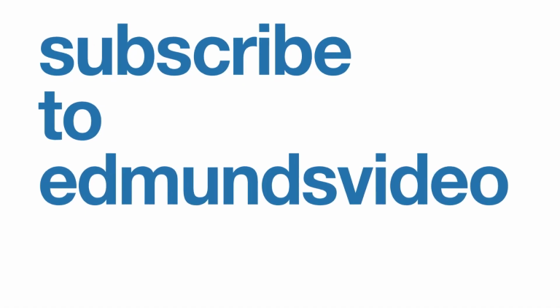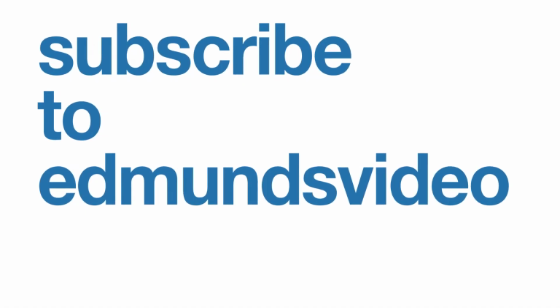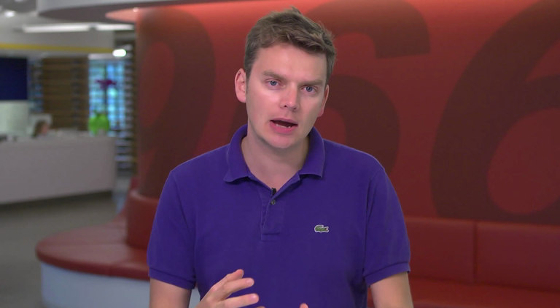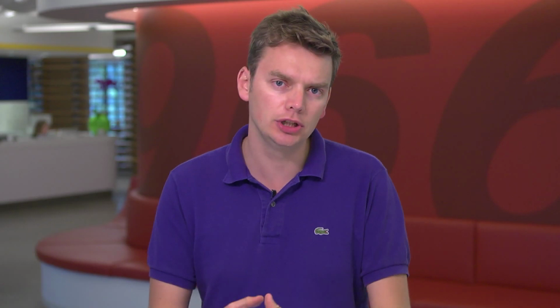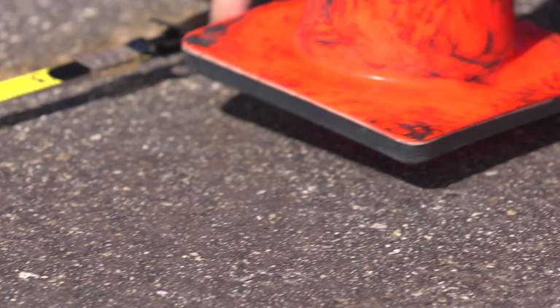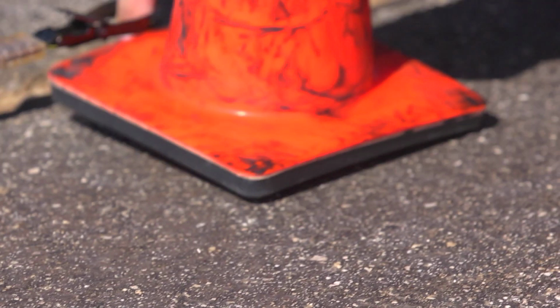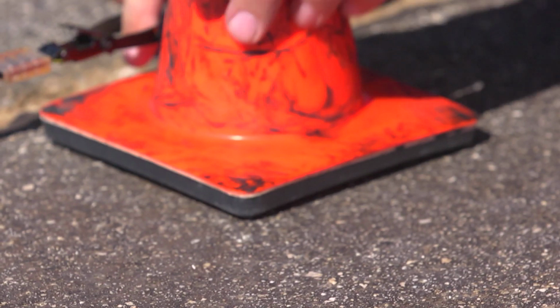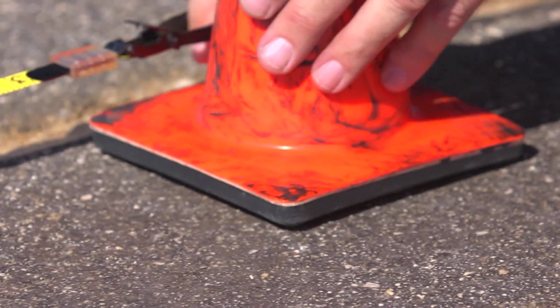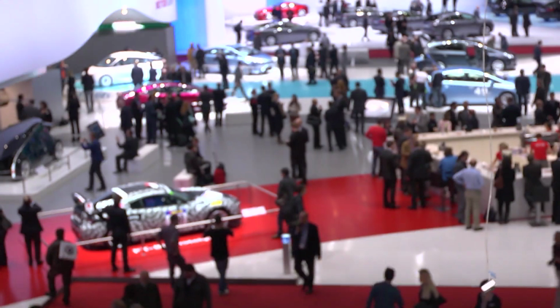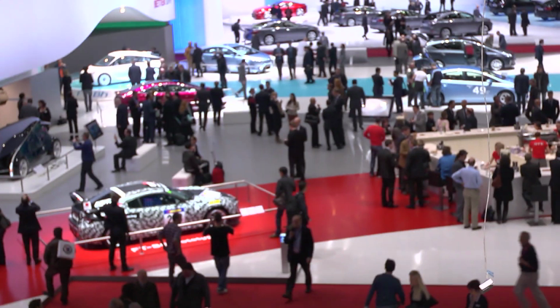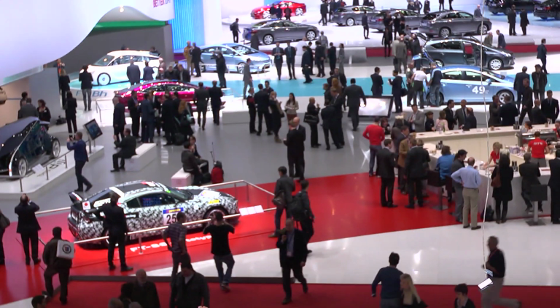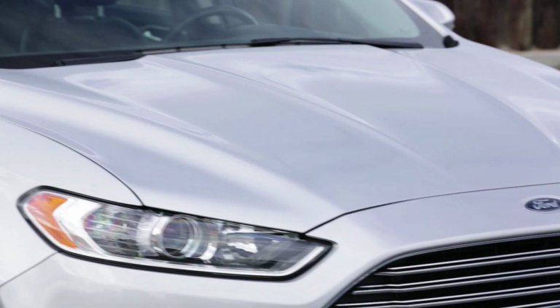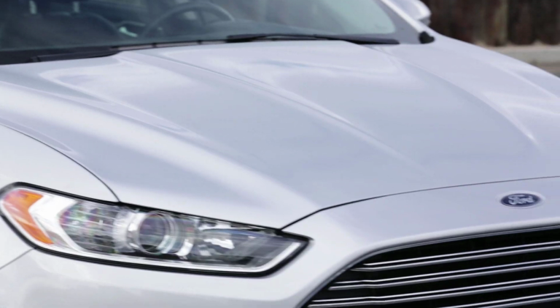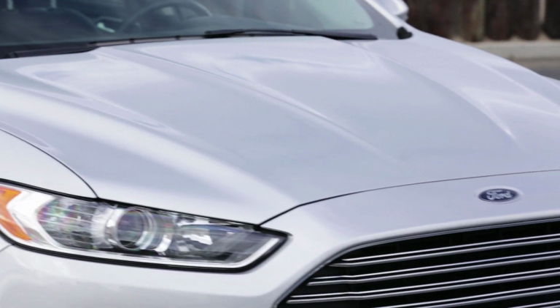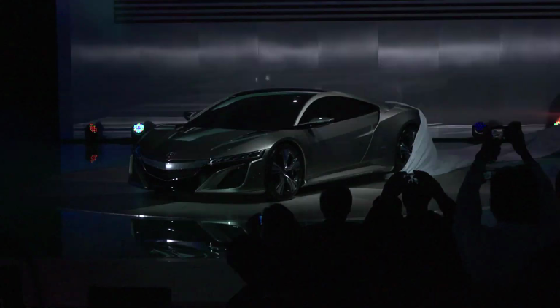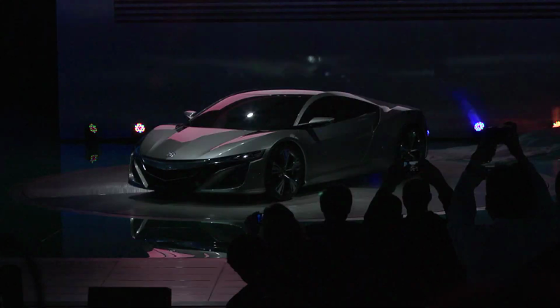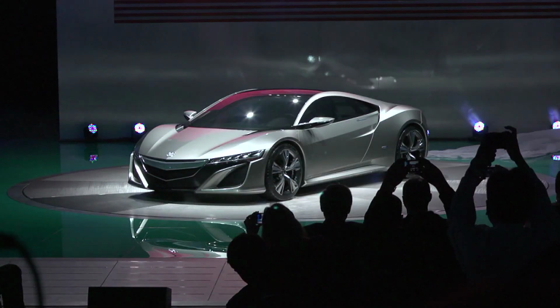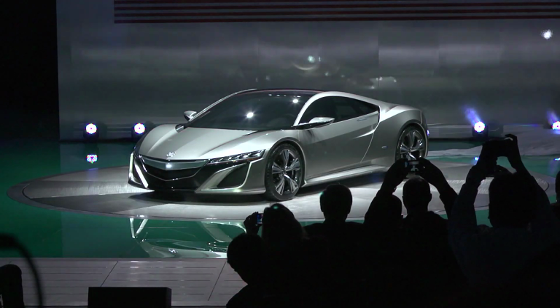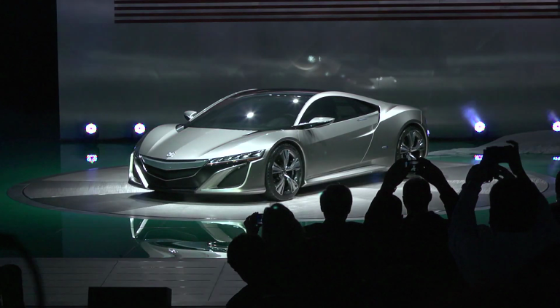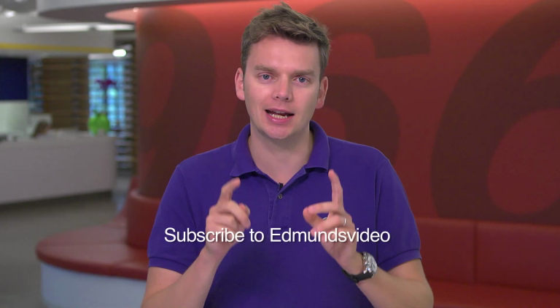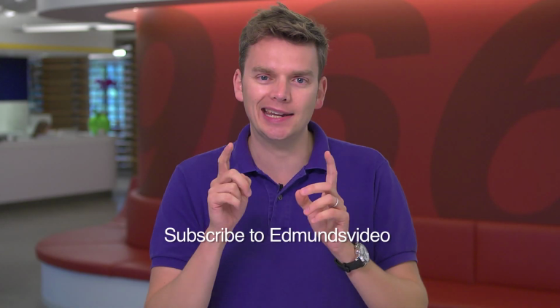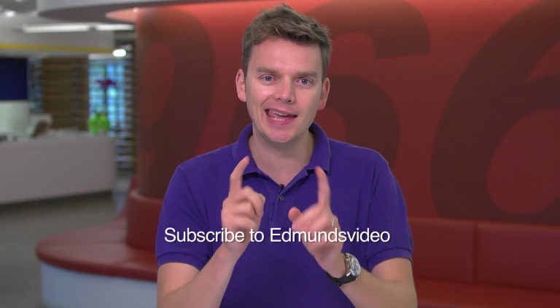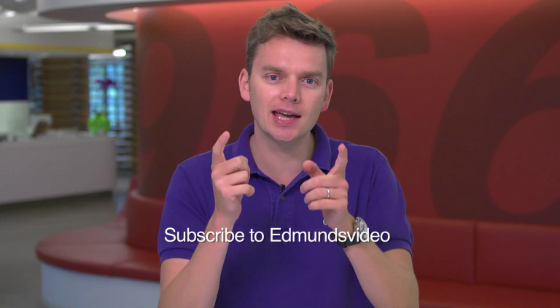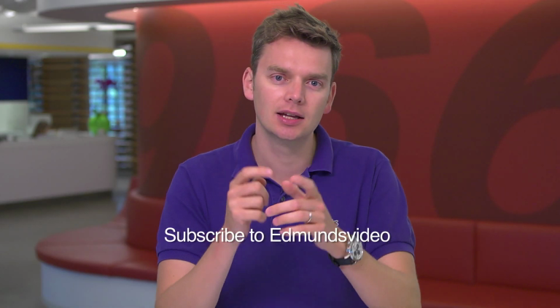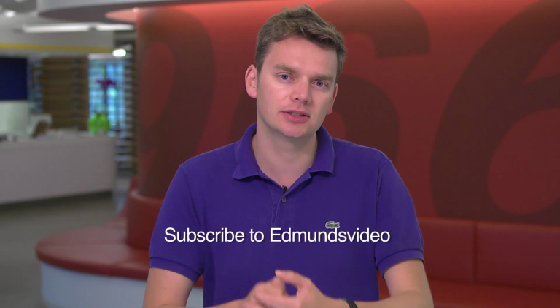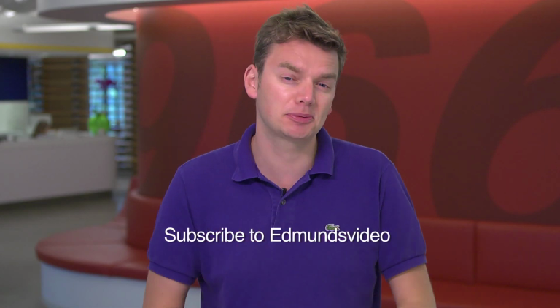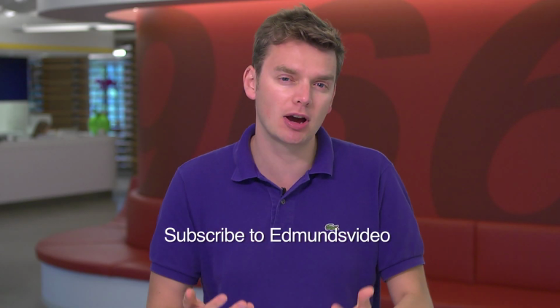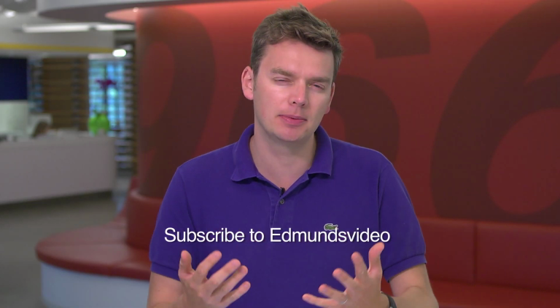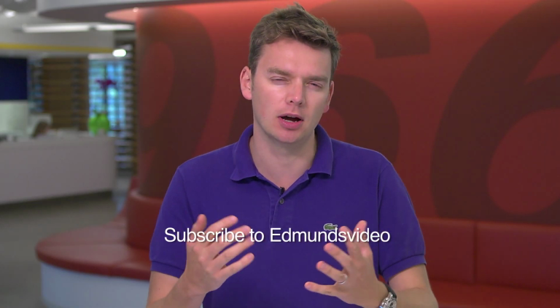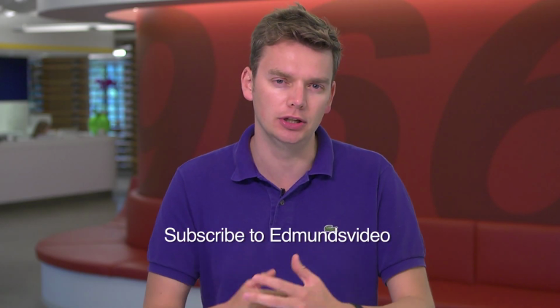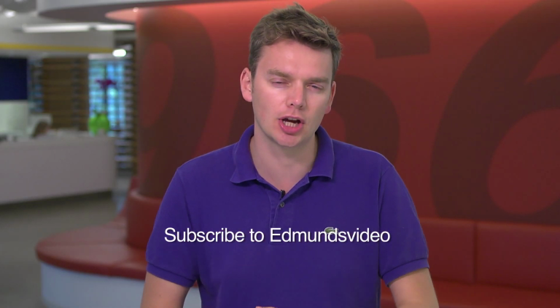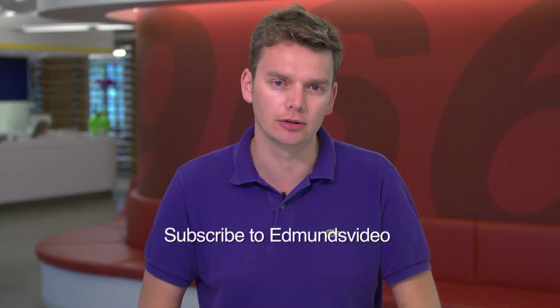Now on YouTube we've found an Edmunds video. Please join us and click here to subscribe to our new channel. We'll see ya next time on YouTube.